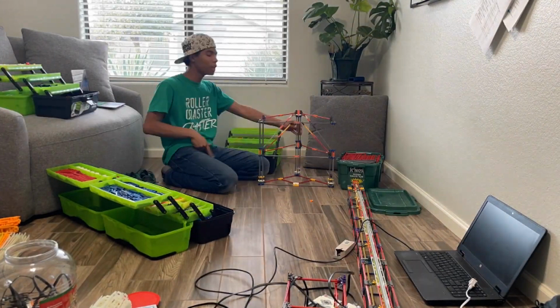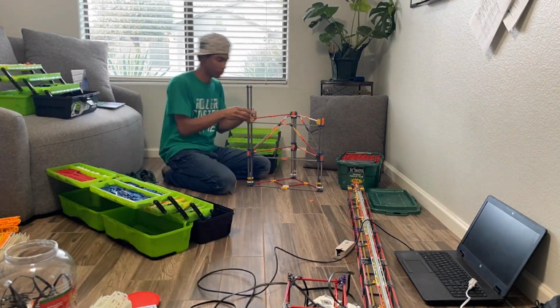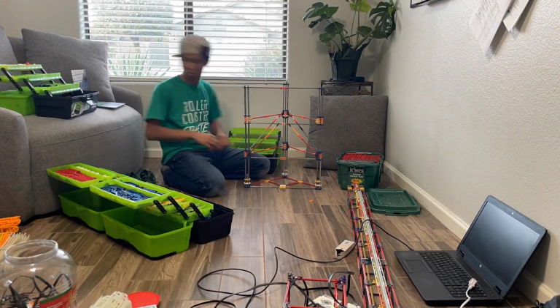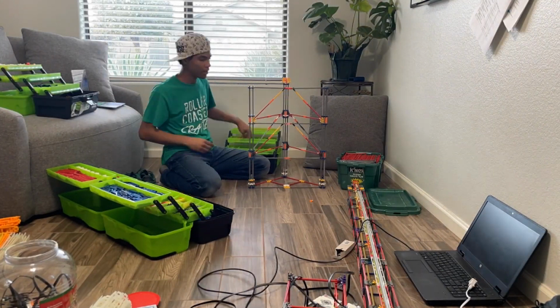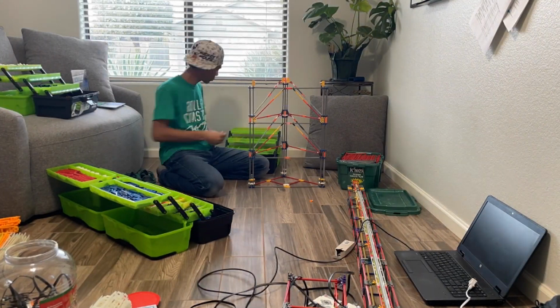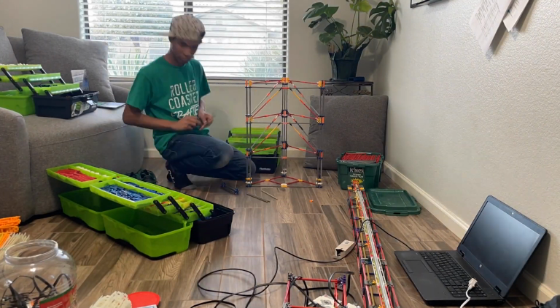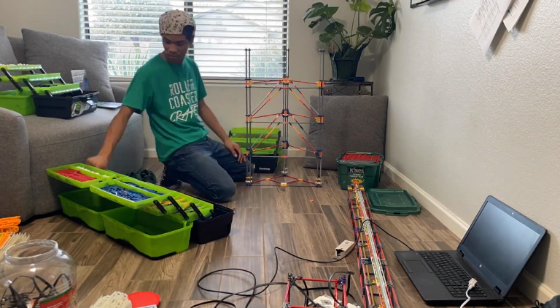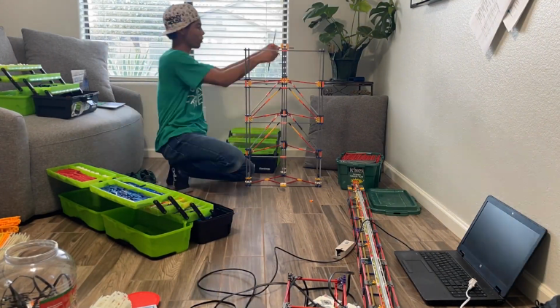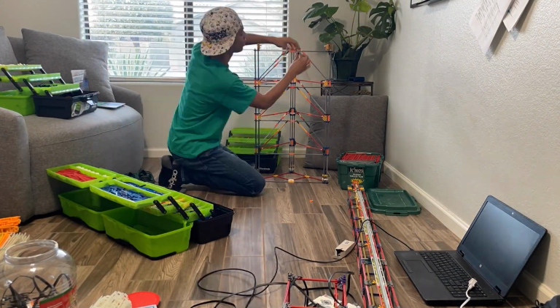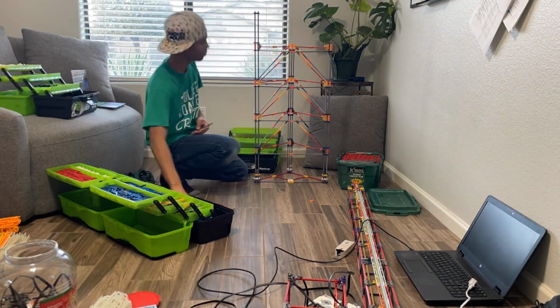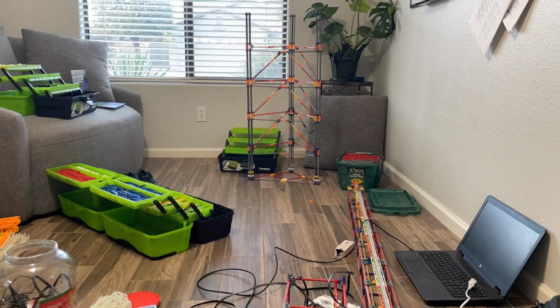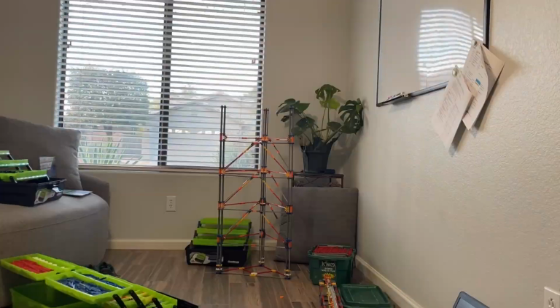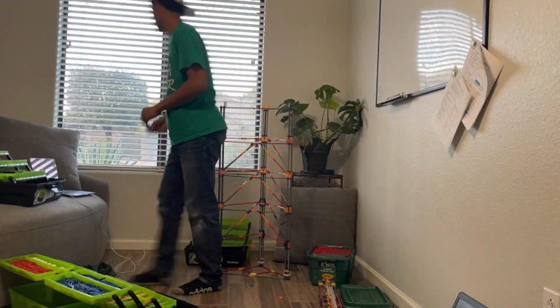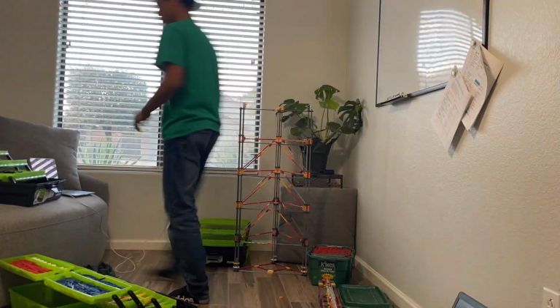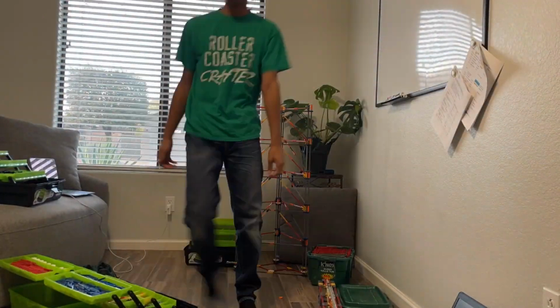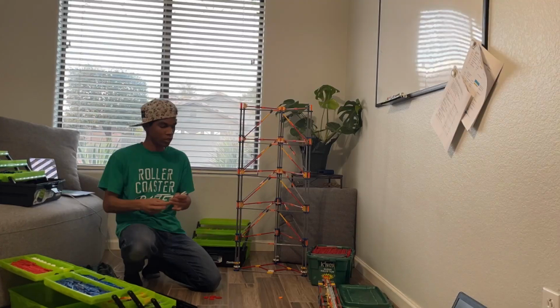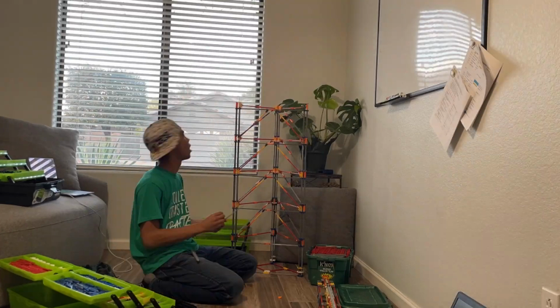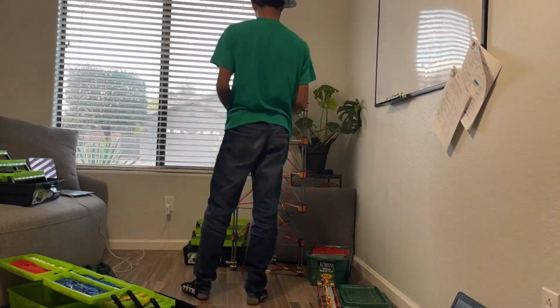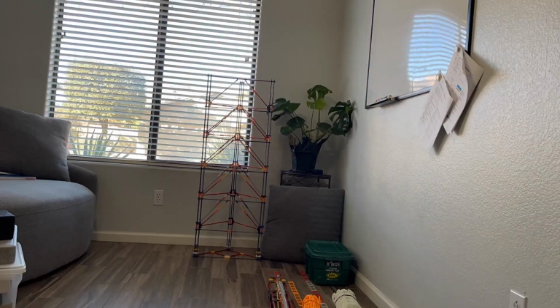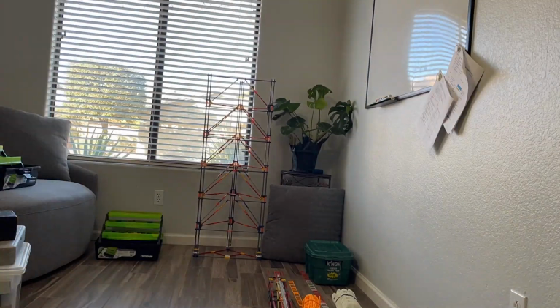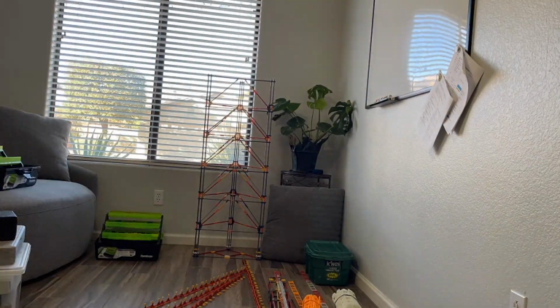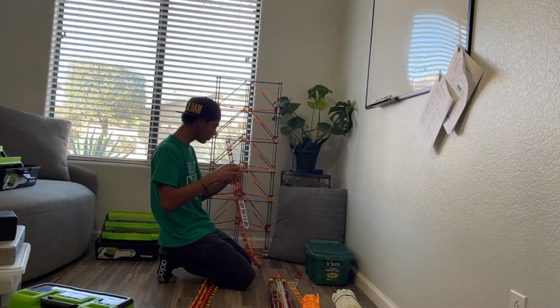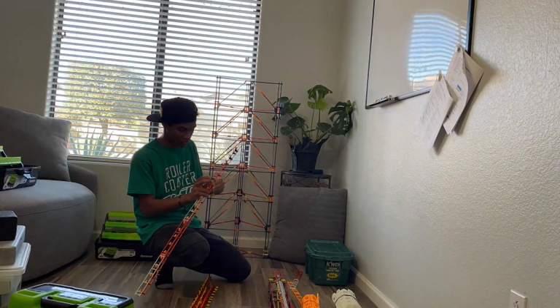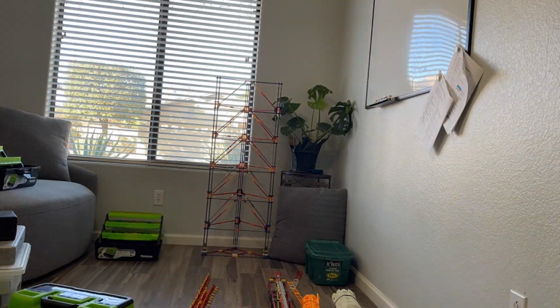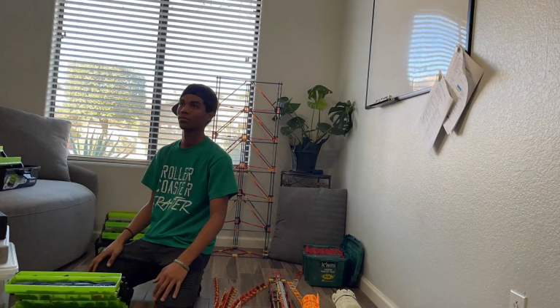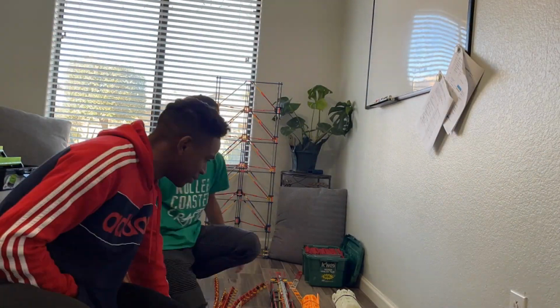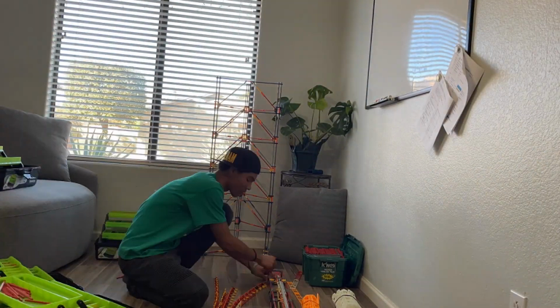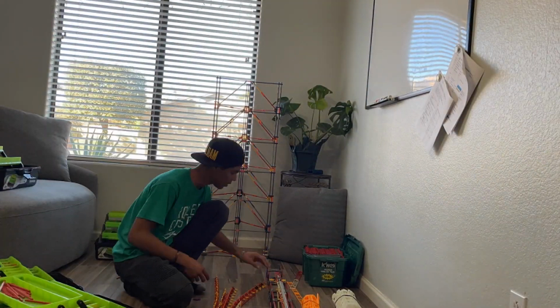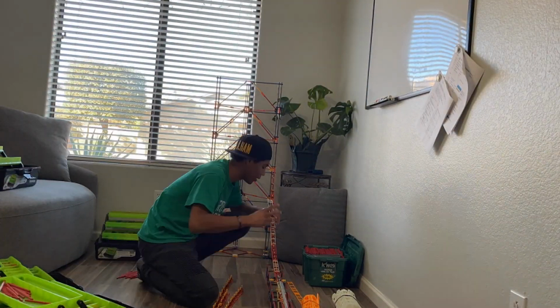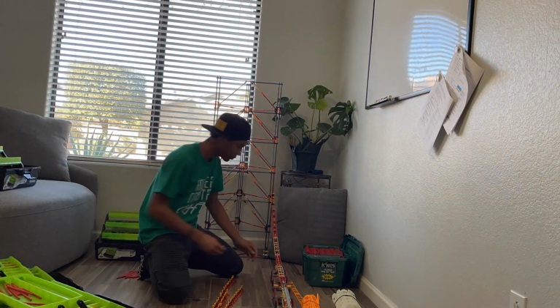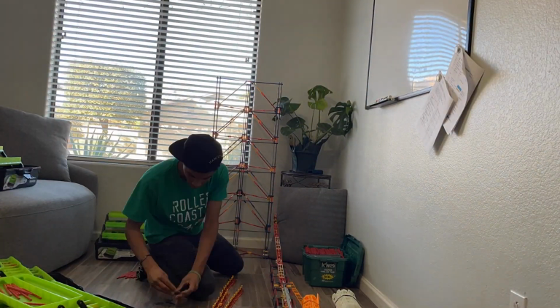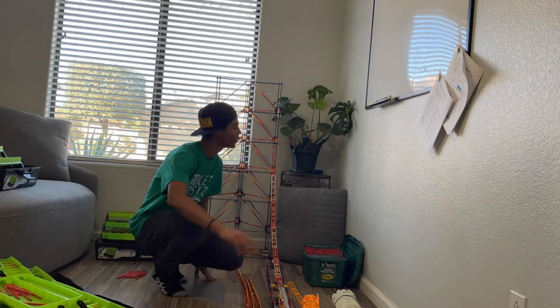I've also made a better structure for this. So here you're going to be seeing some testing as well as the light construction you see here.